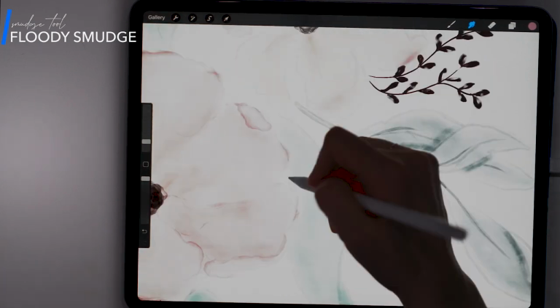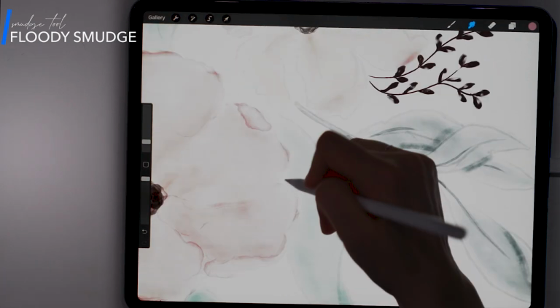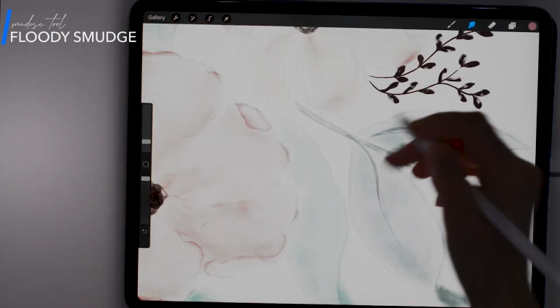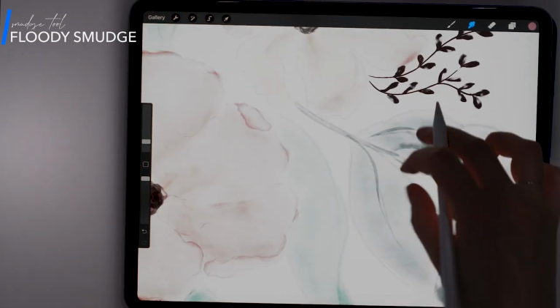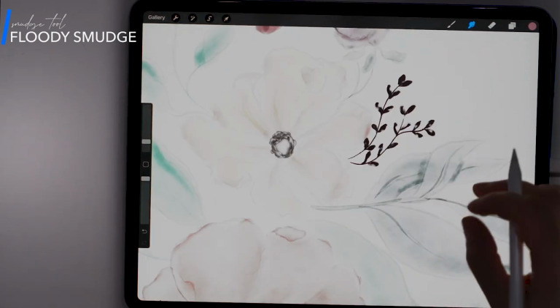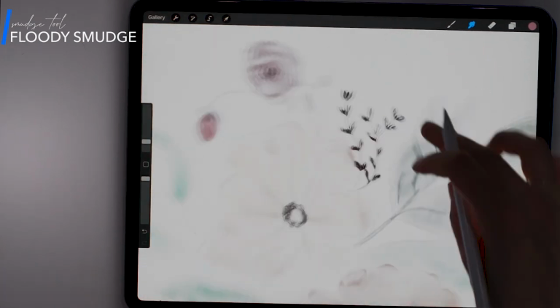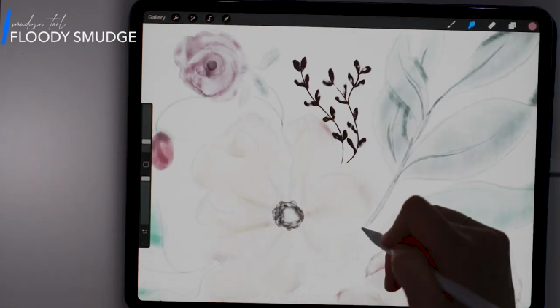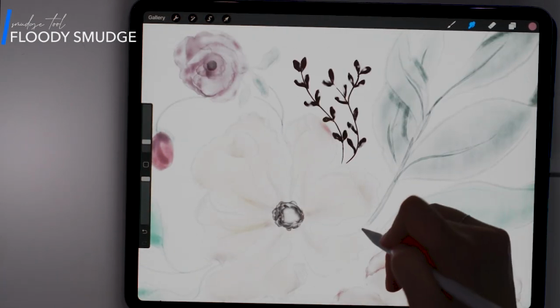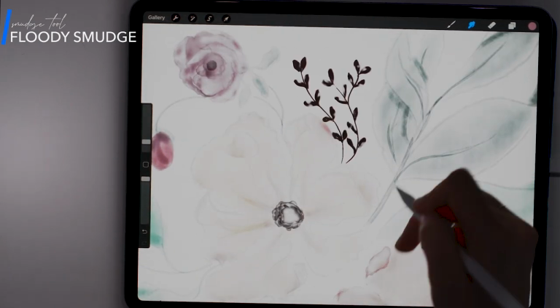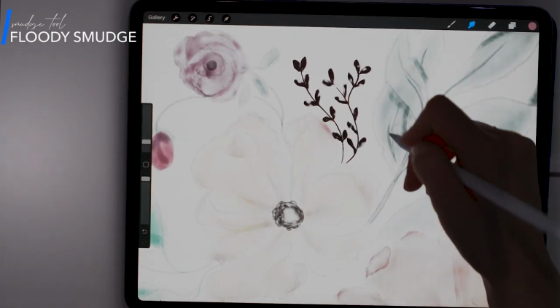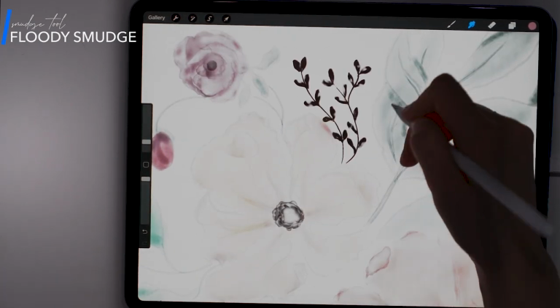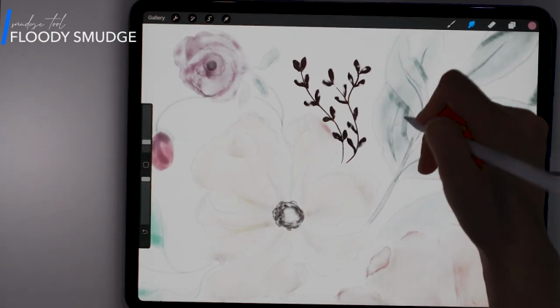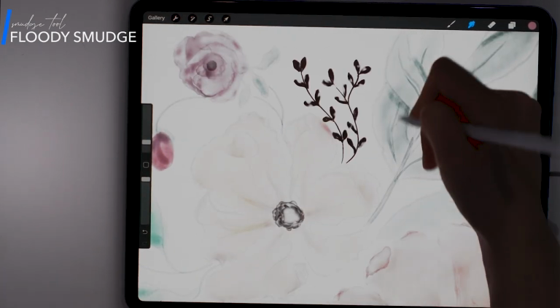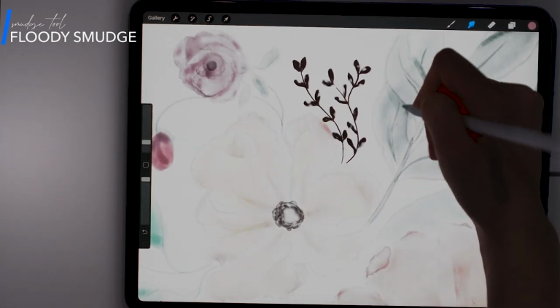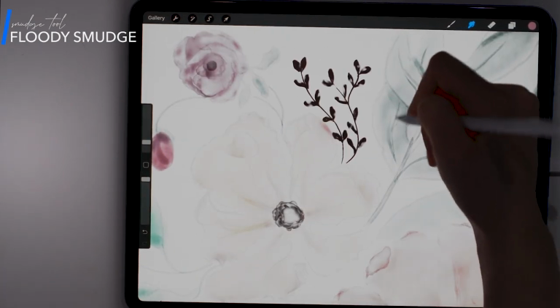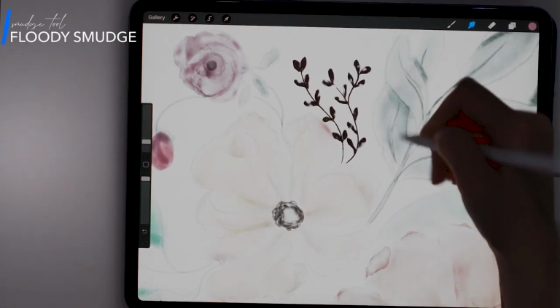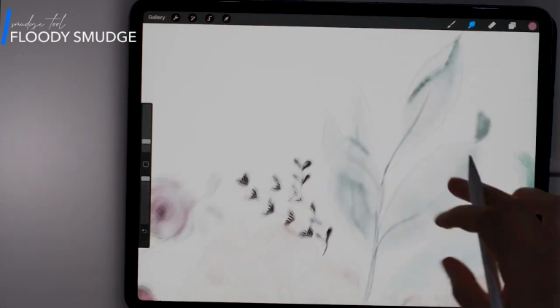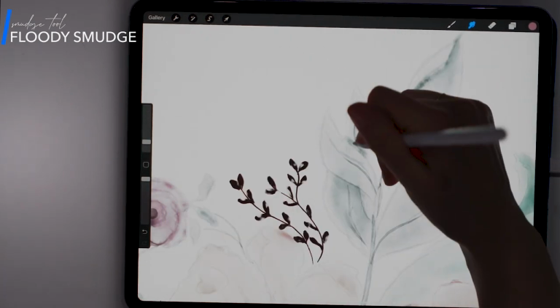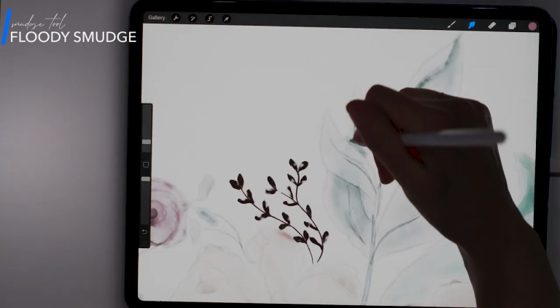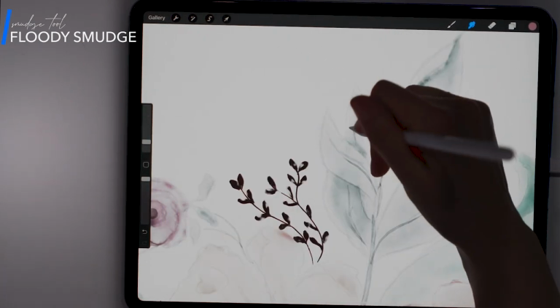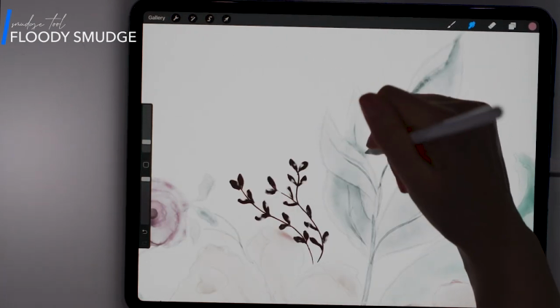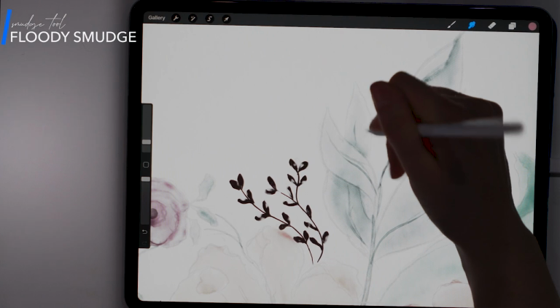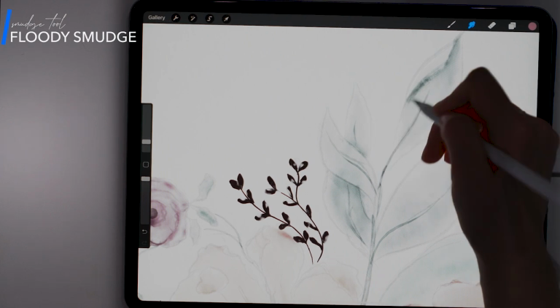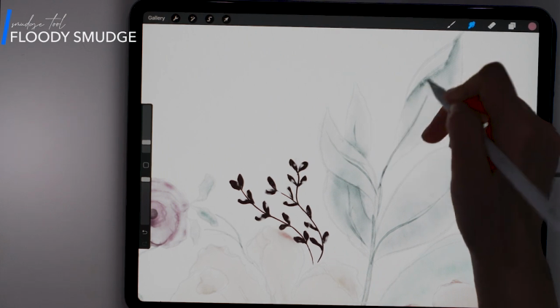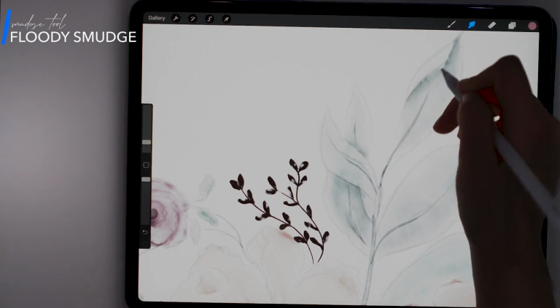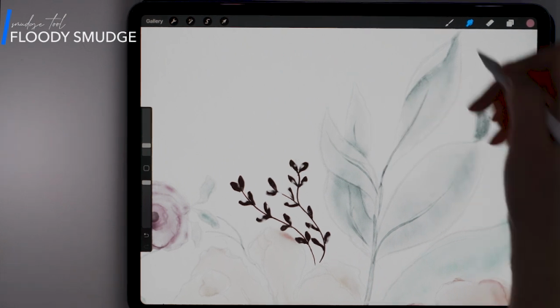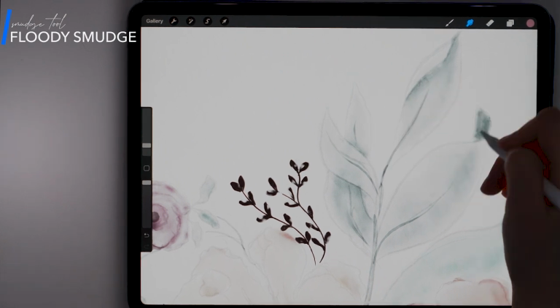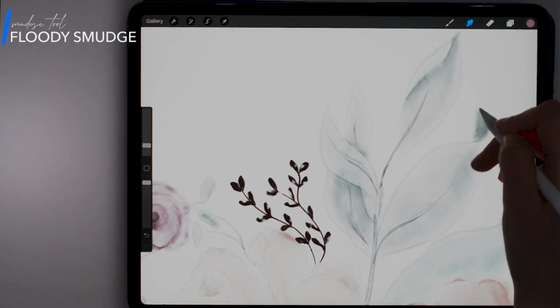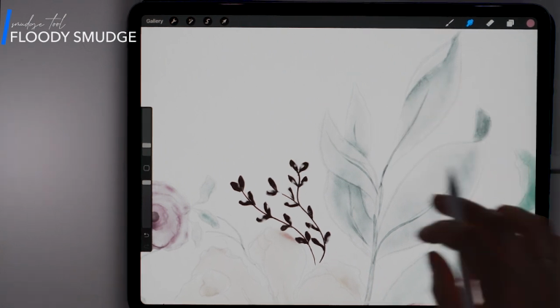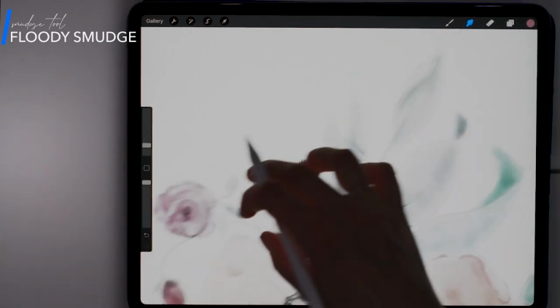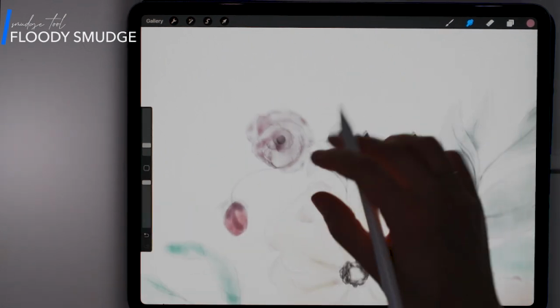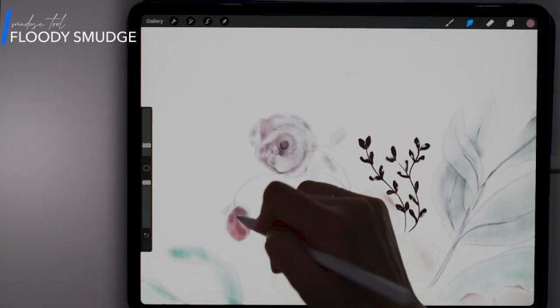I'm blending in the areas where I added more shading as well as where my strokes kind of overlap that I just think need some more softening.